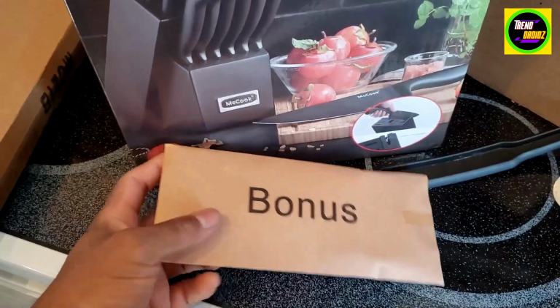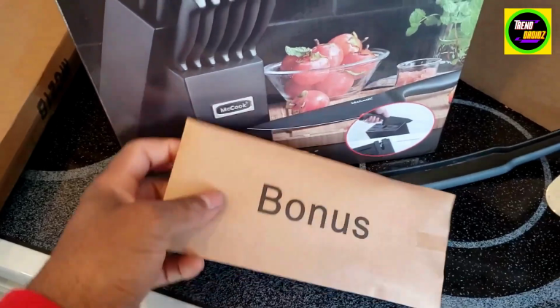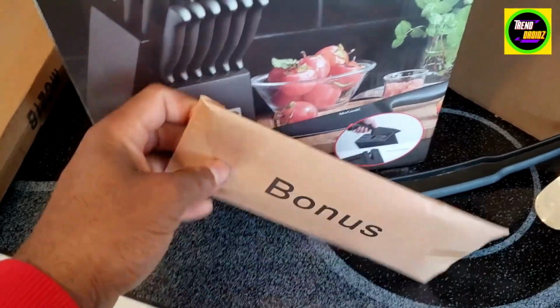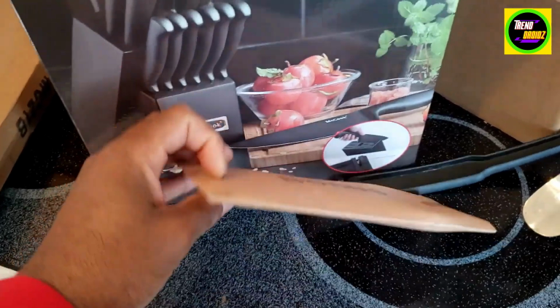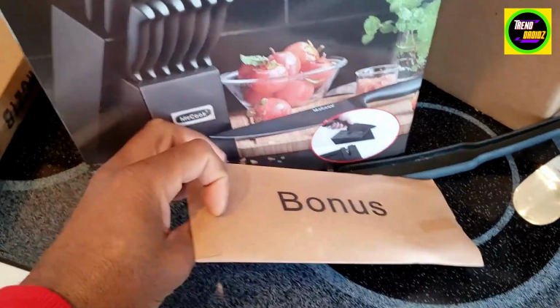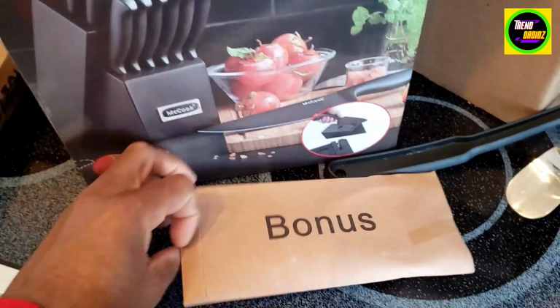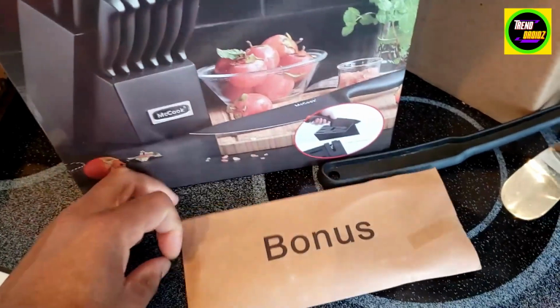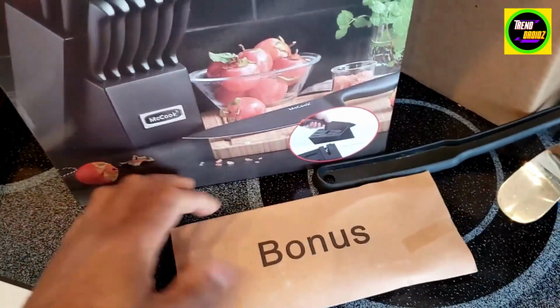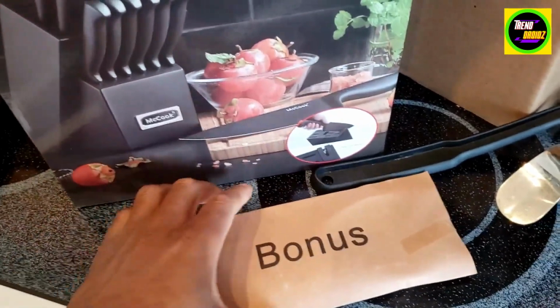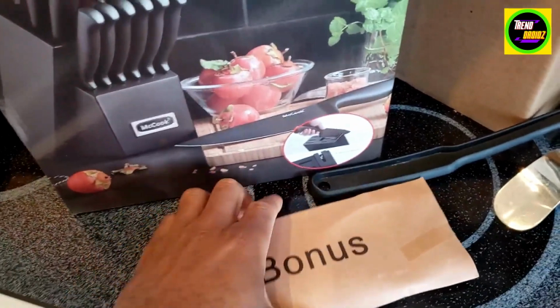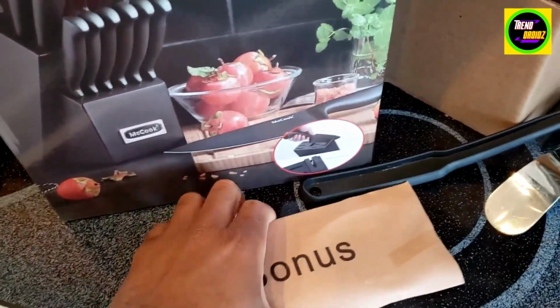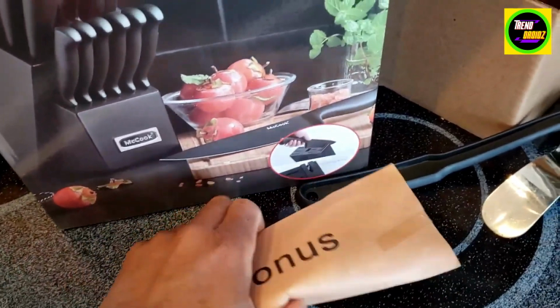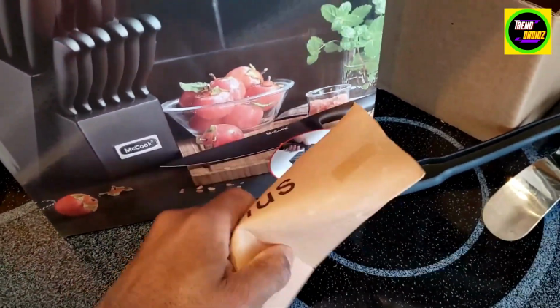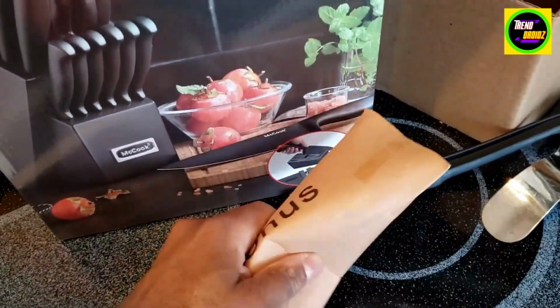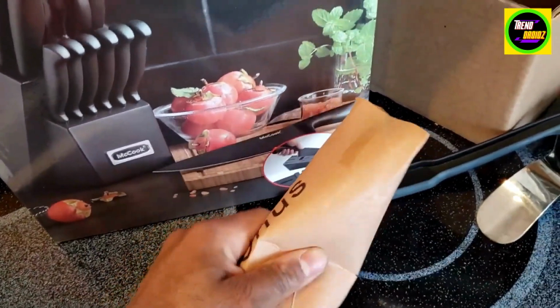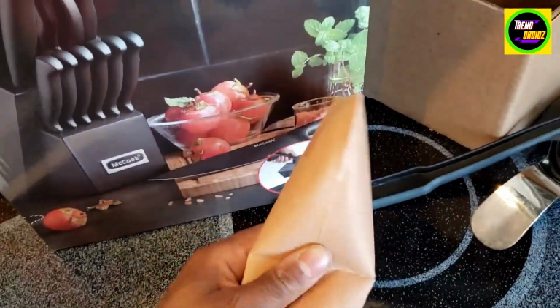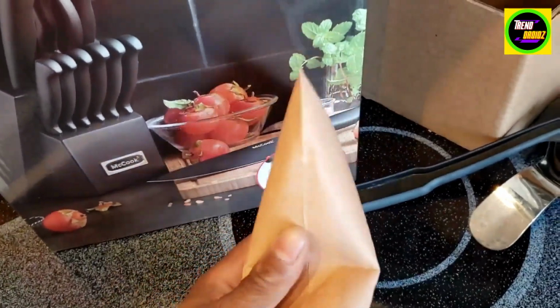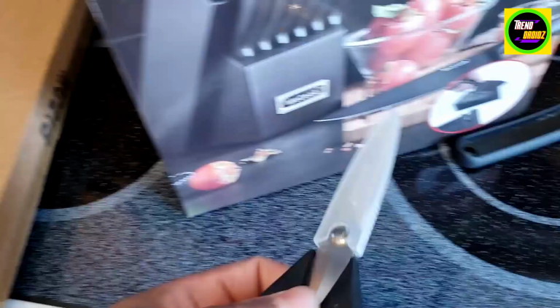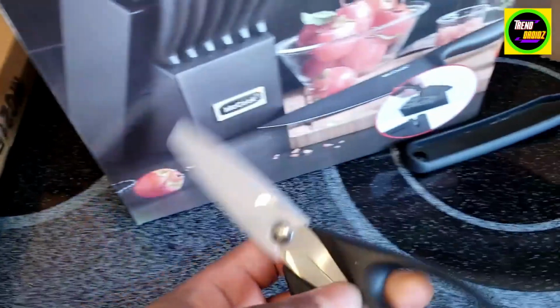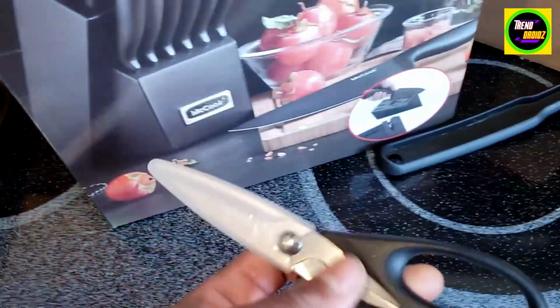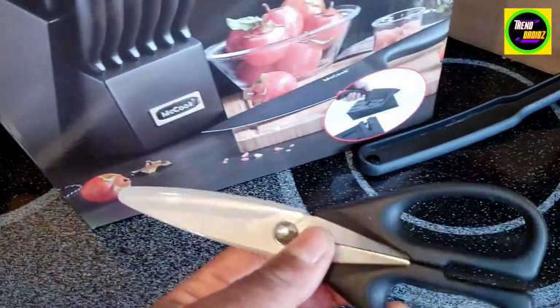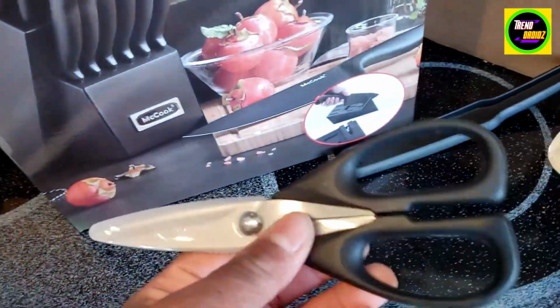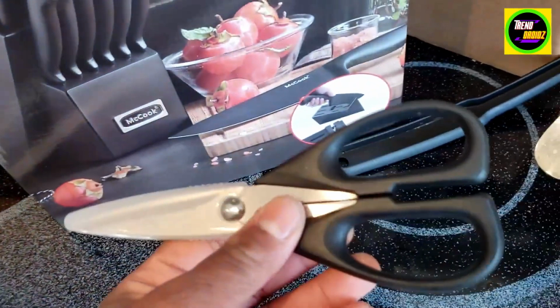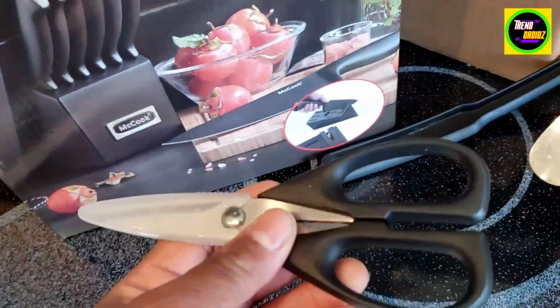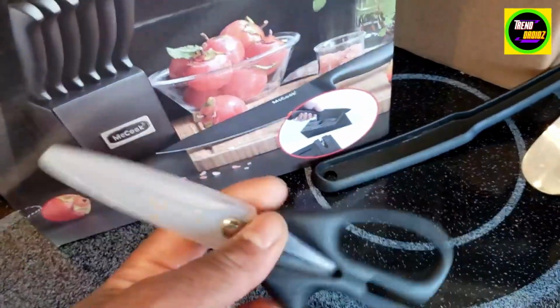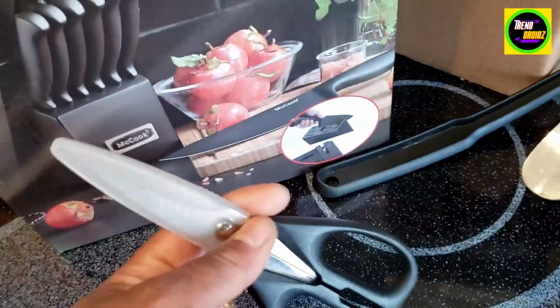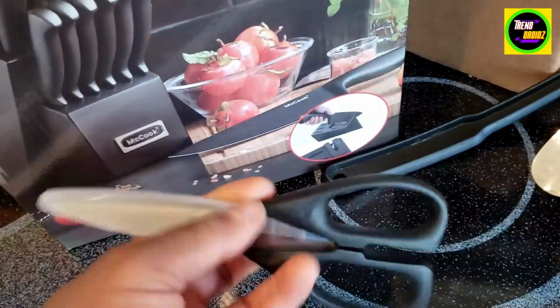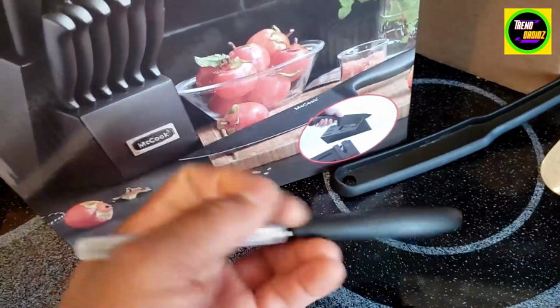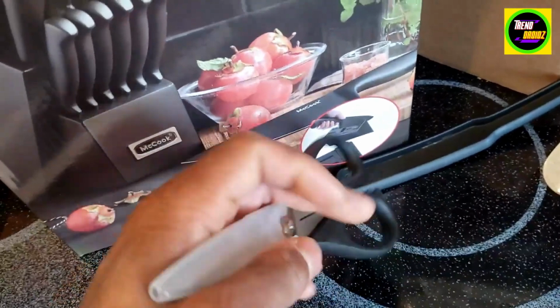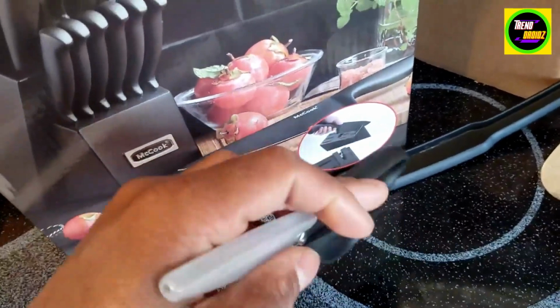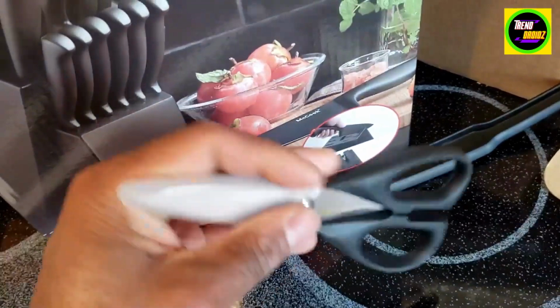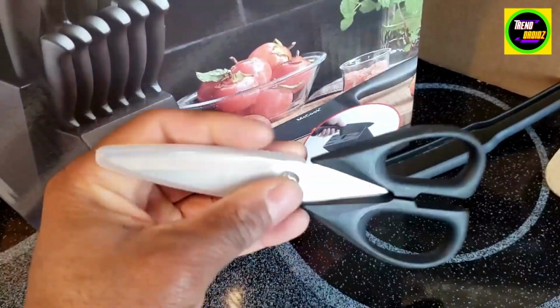This actually comes with a bonus — pretty nice — comes with a bonus scissors here.